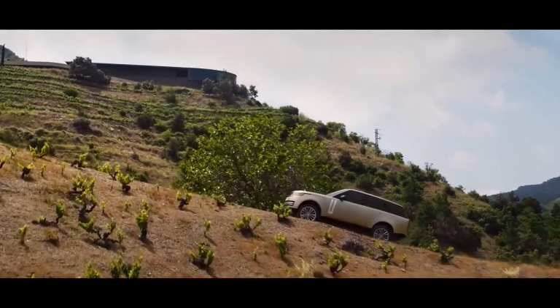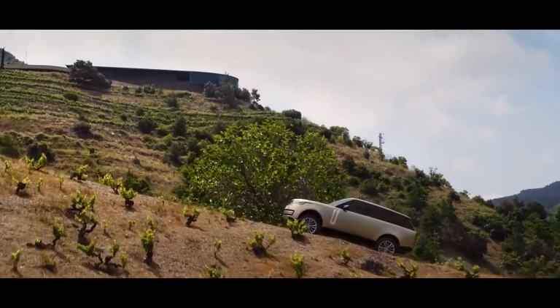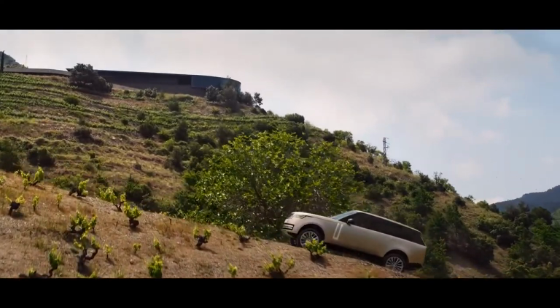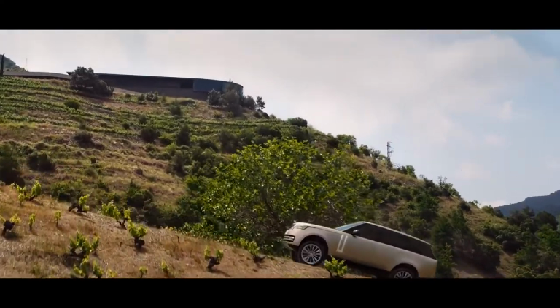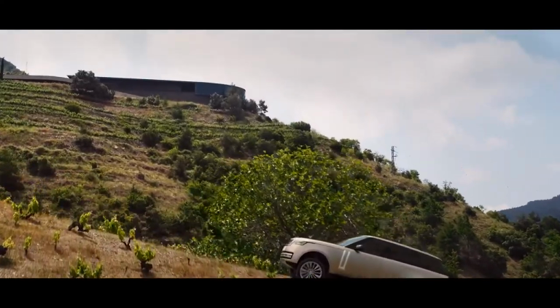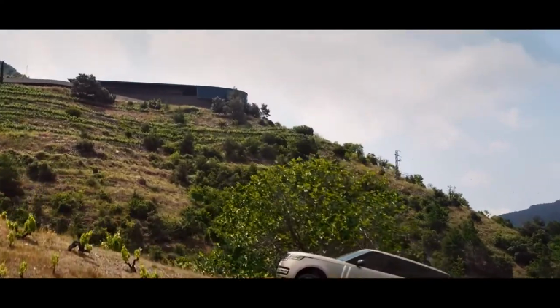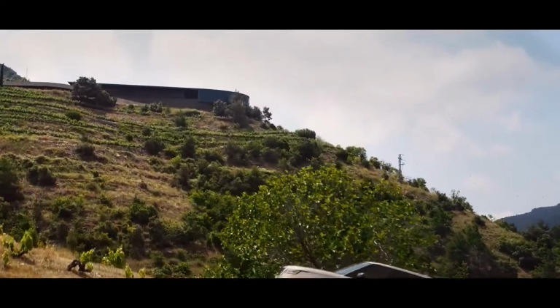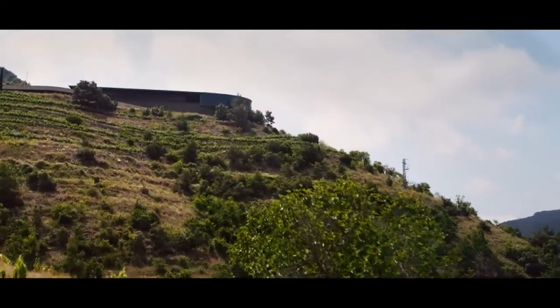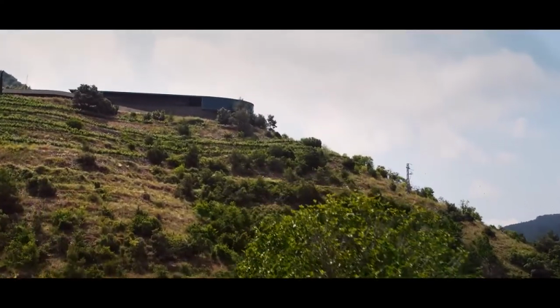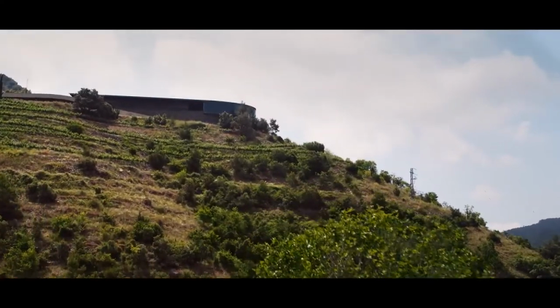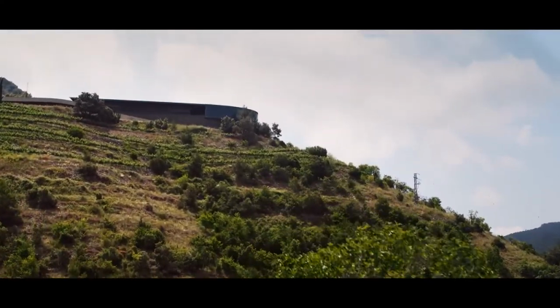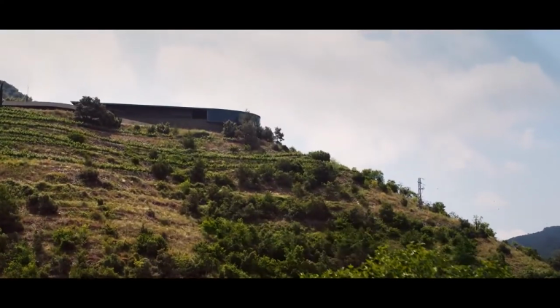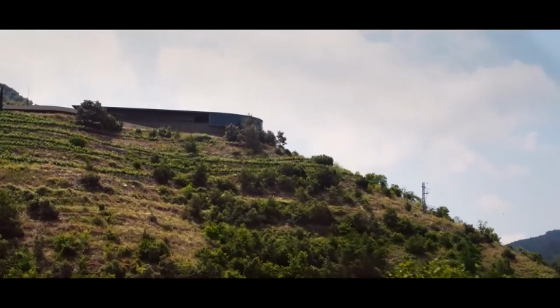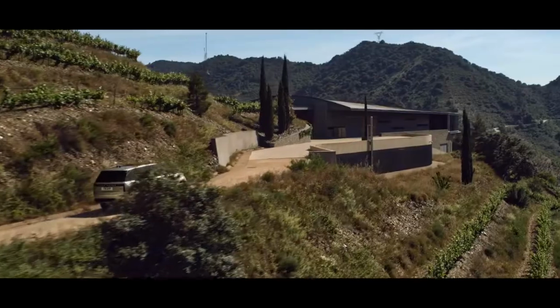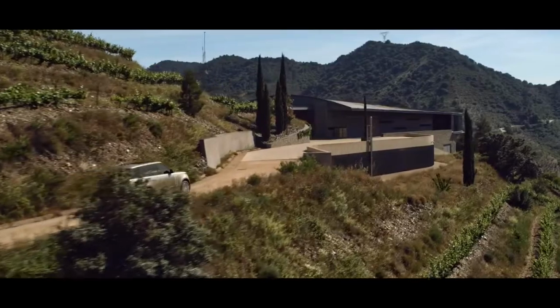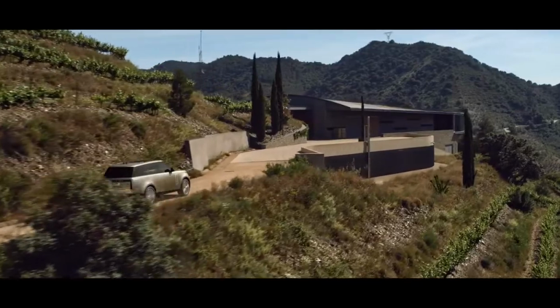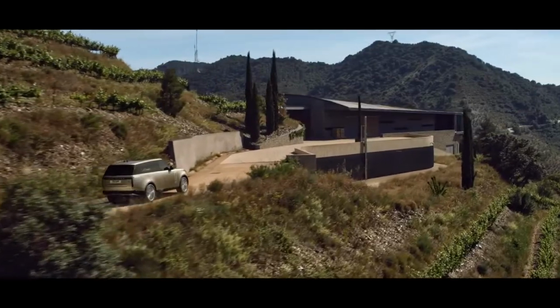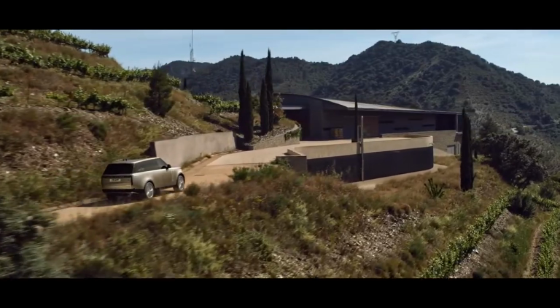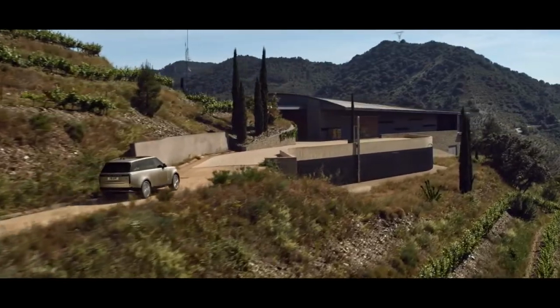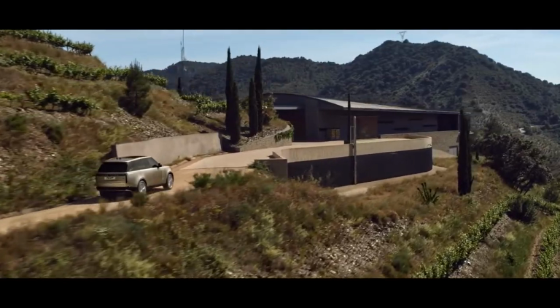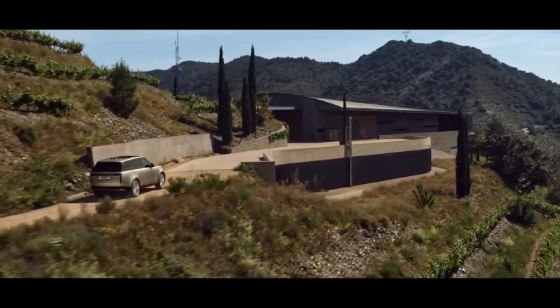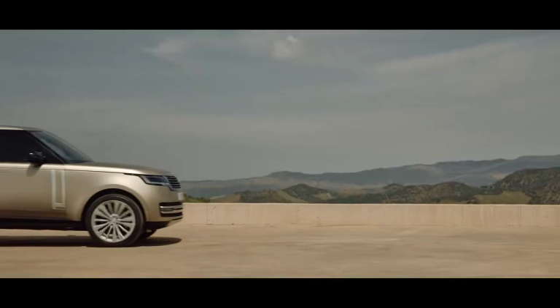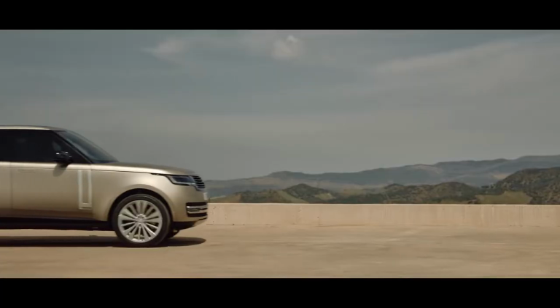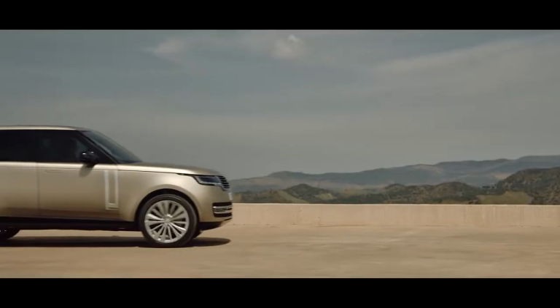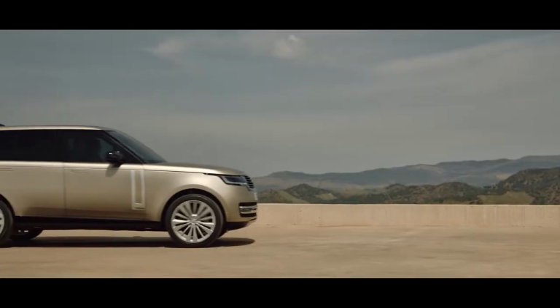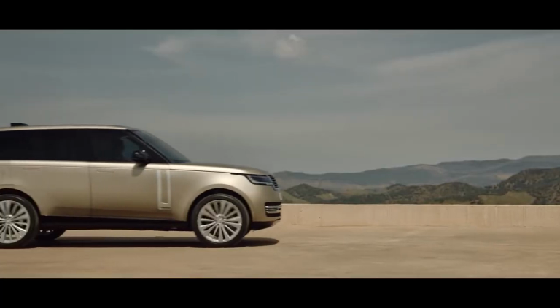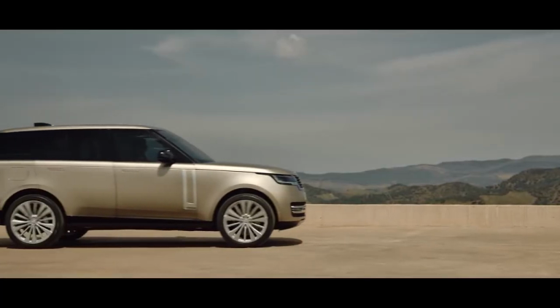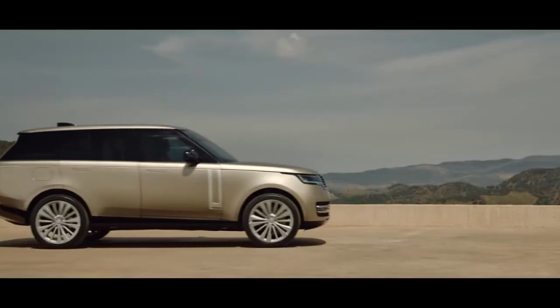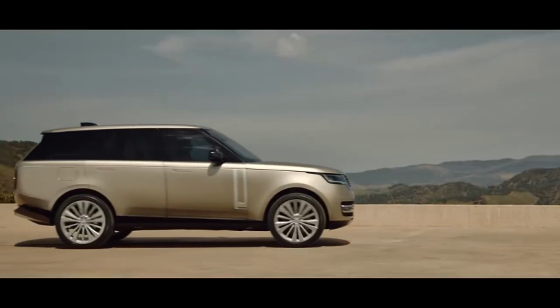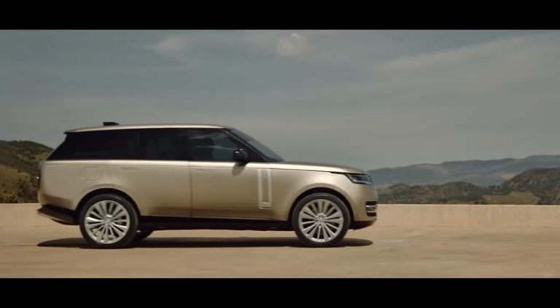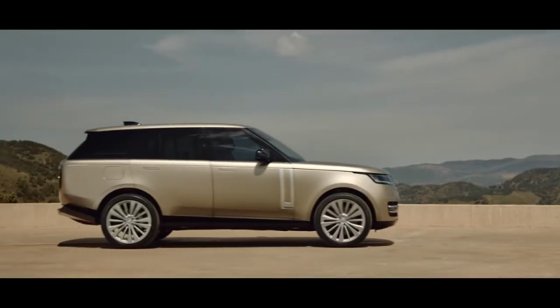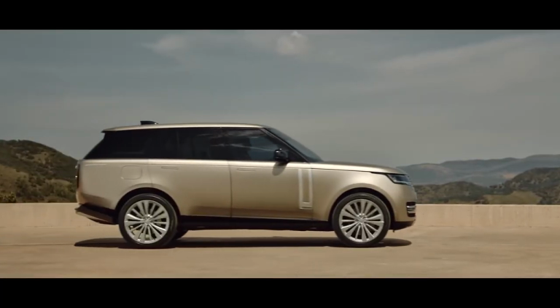Serene comfort, composed ride and assured confidence on and off-road. The new Range Rover.